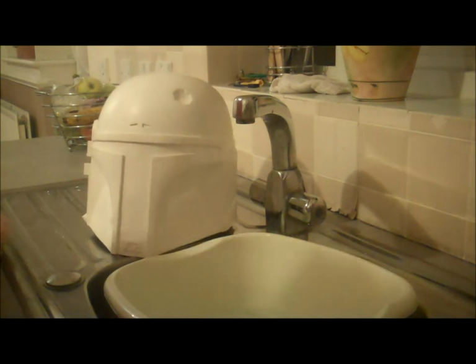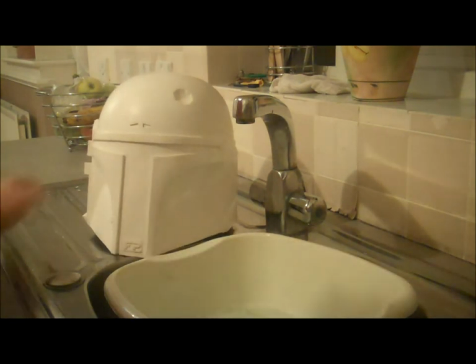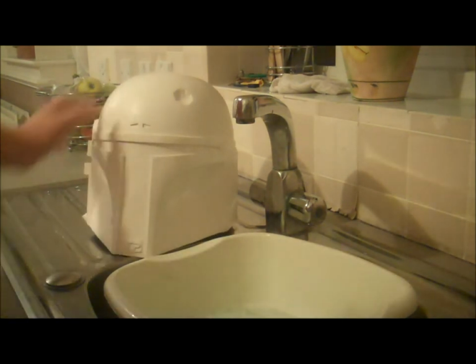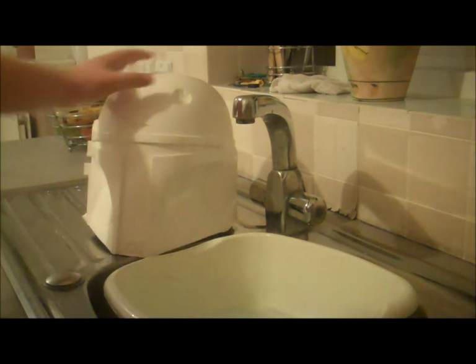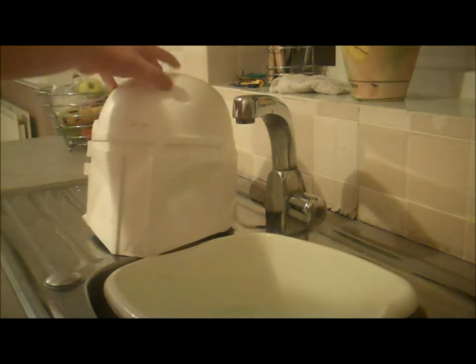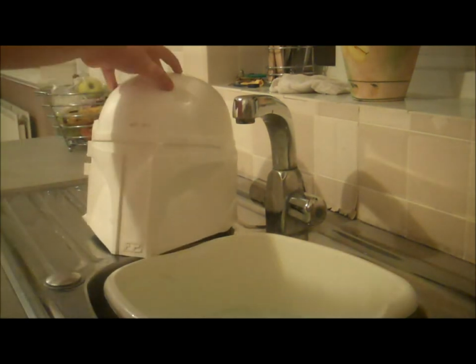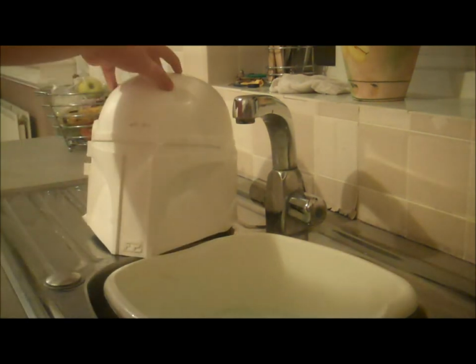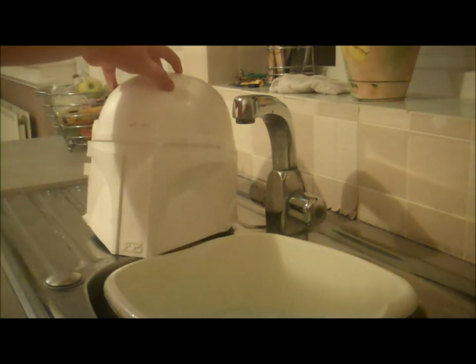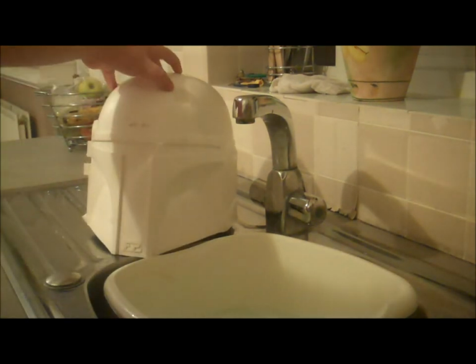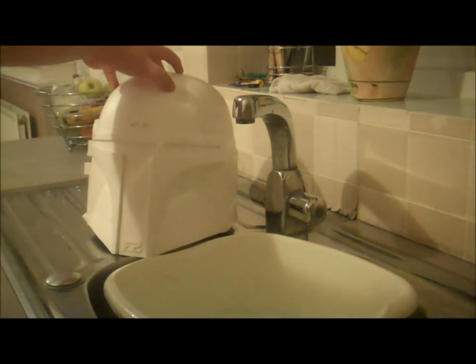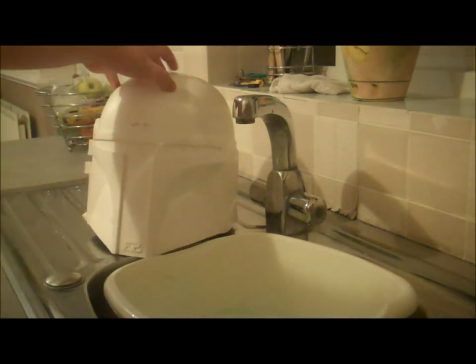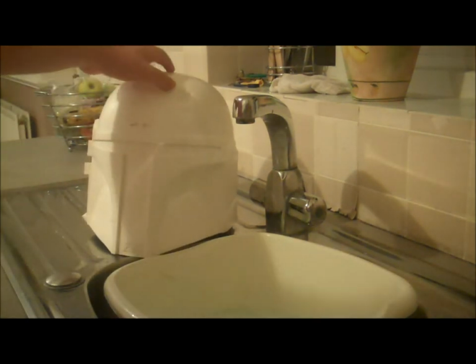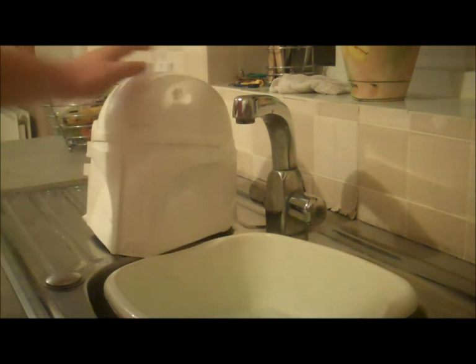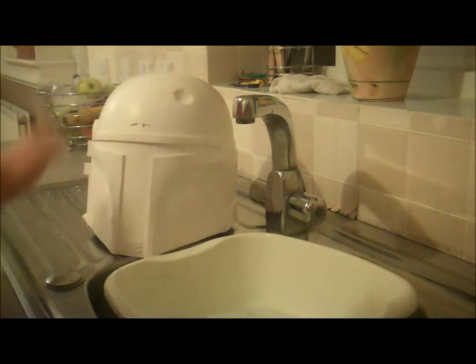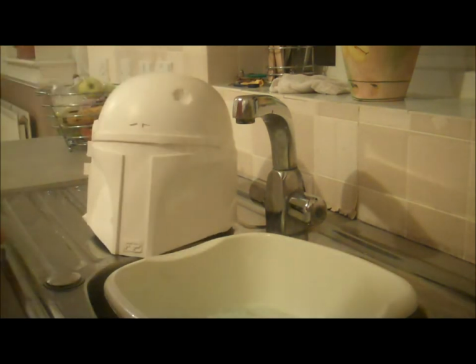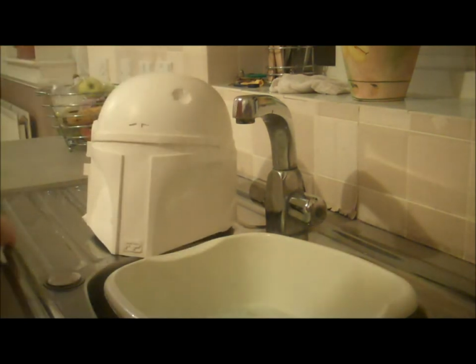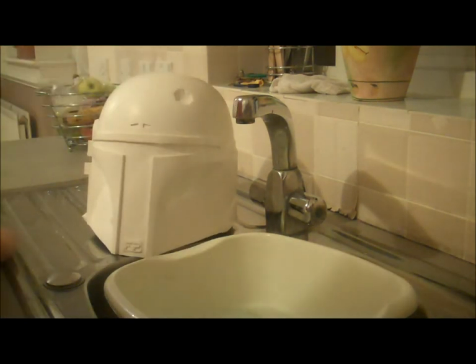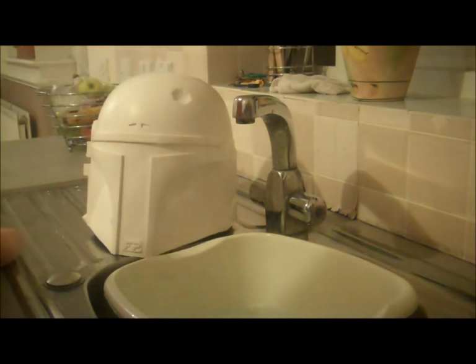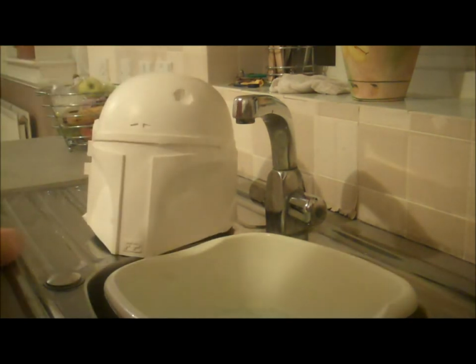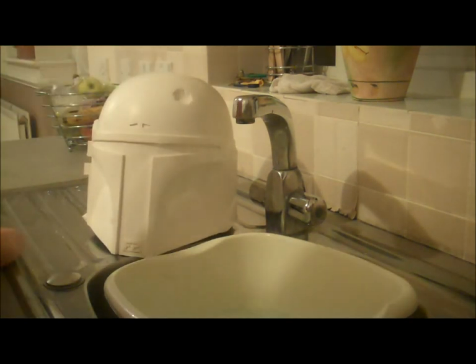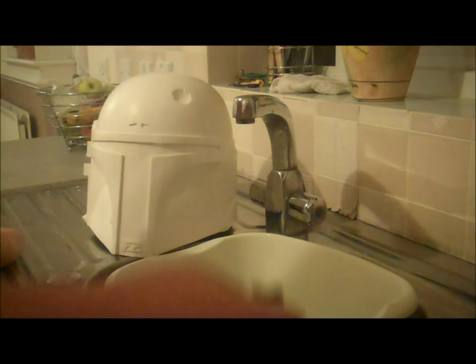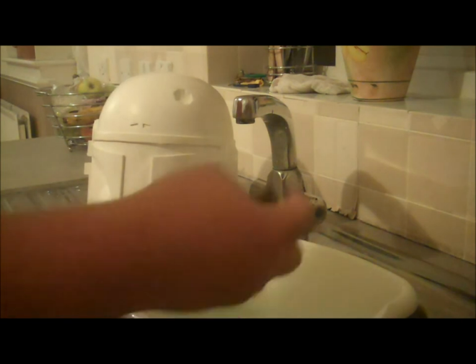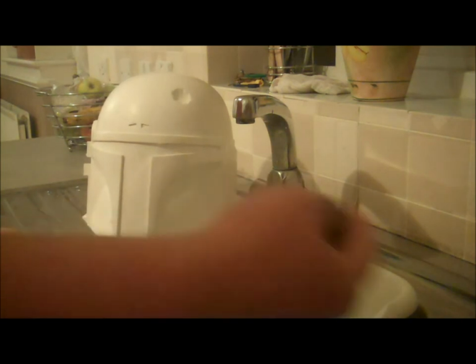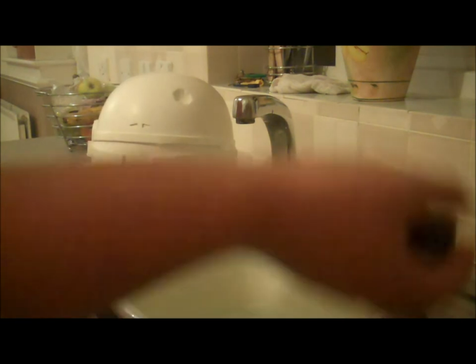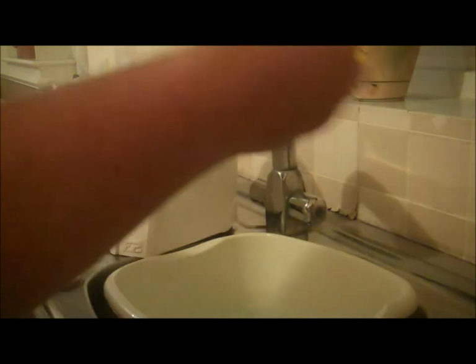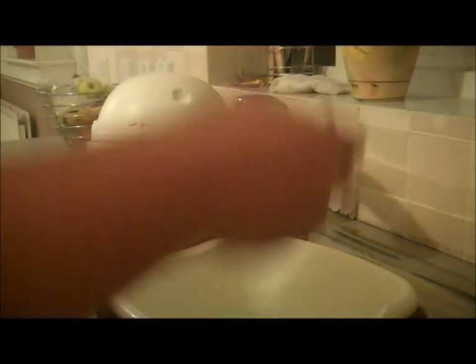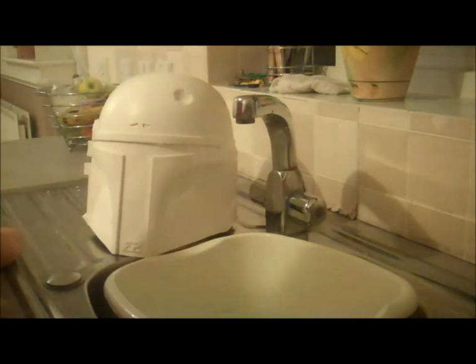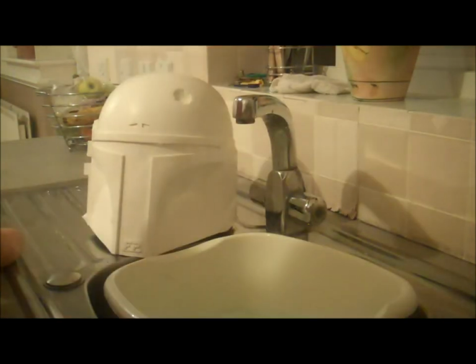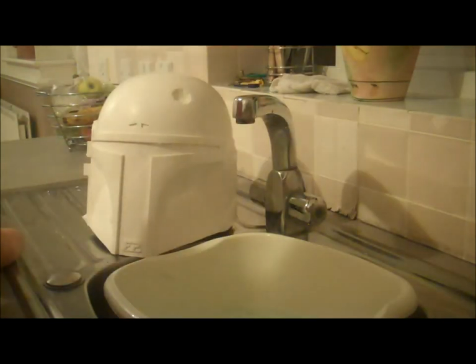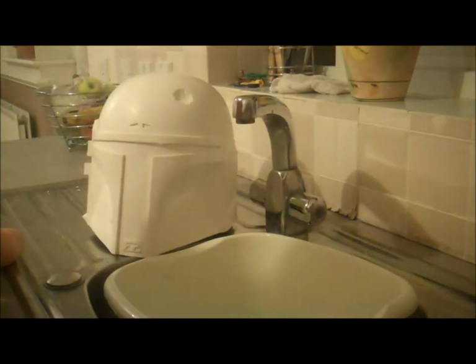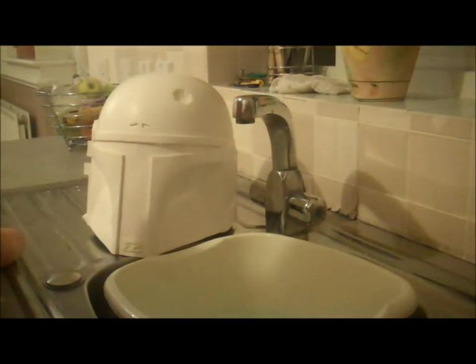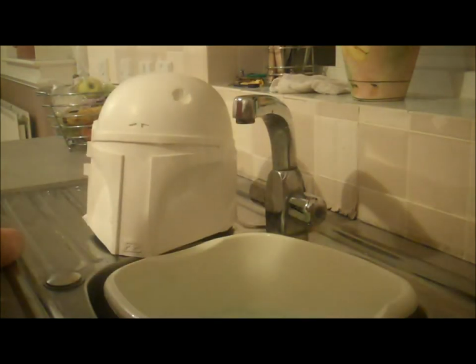Sometimes the paint won't dry or it'll even bubble. Or when you put some tape down, it'll pull the paint up.